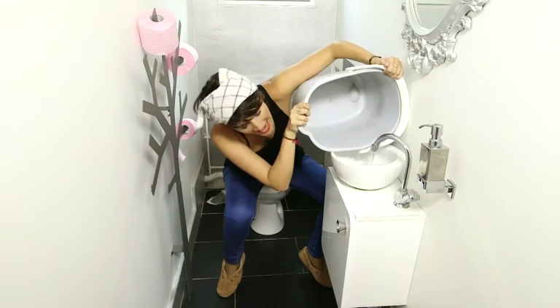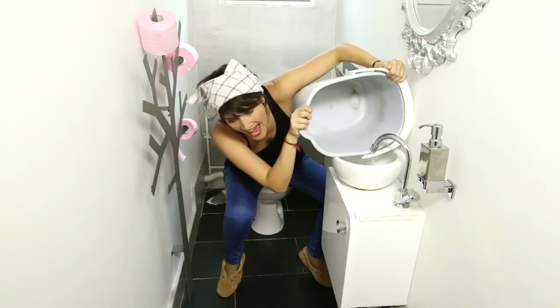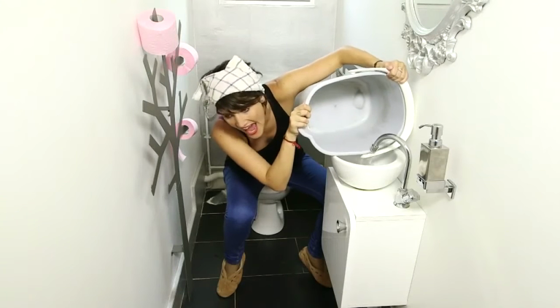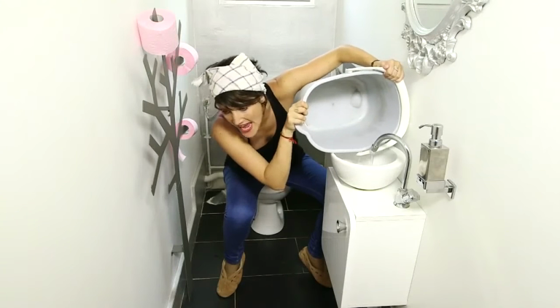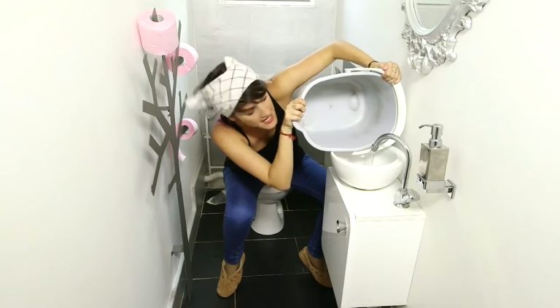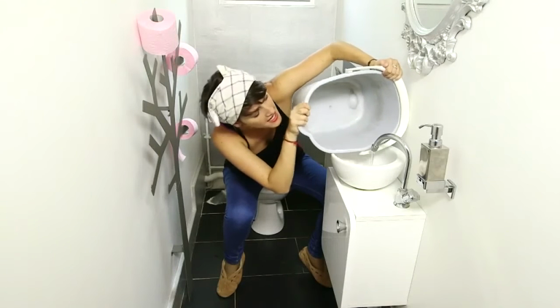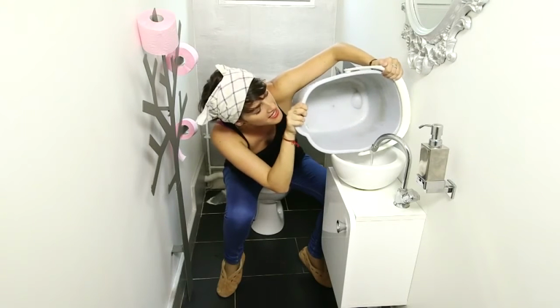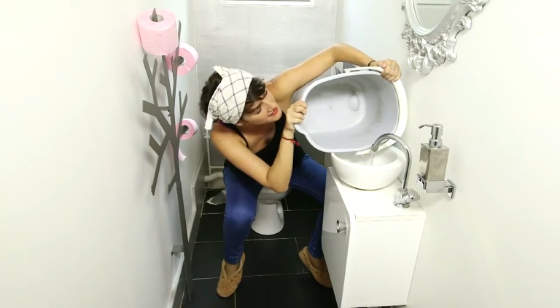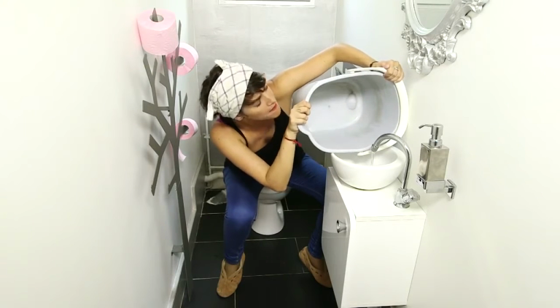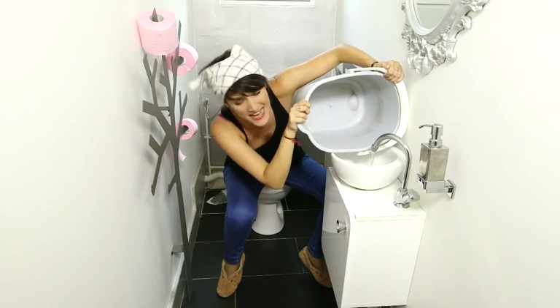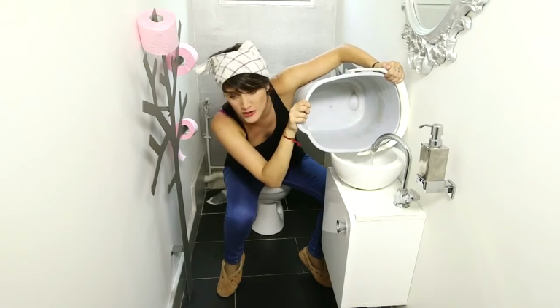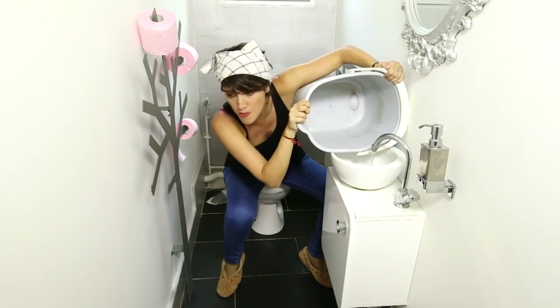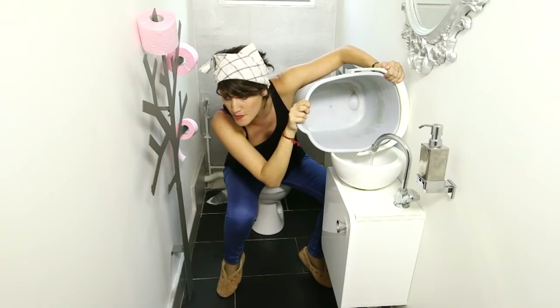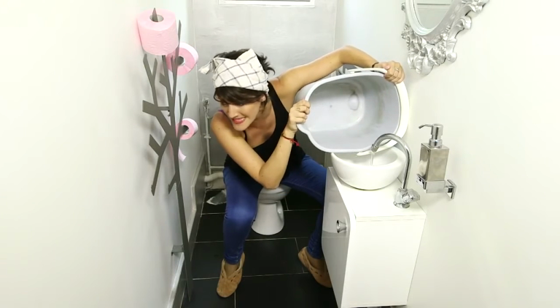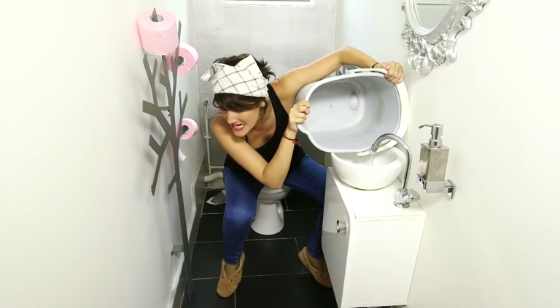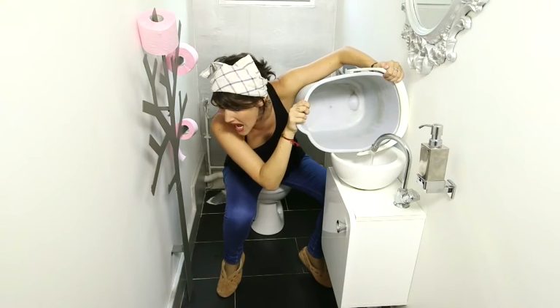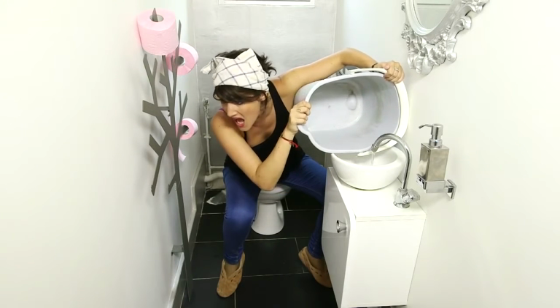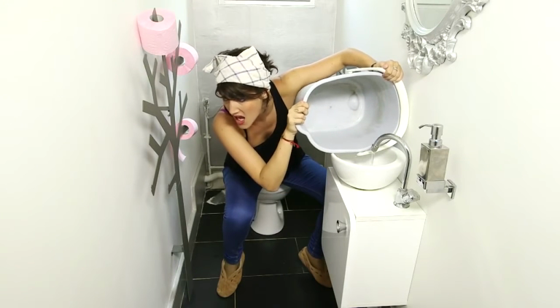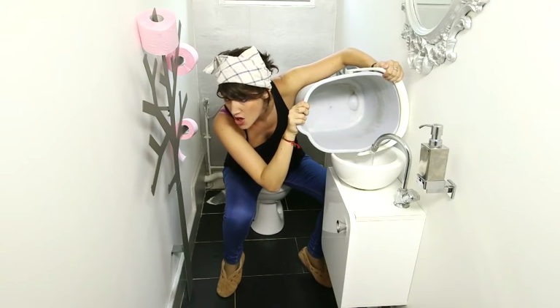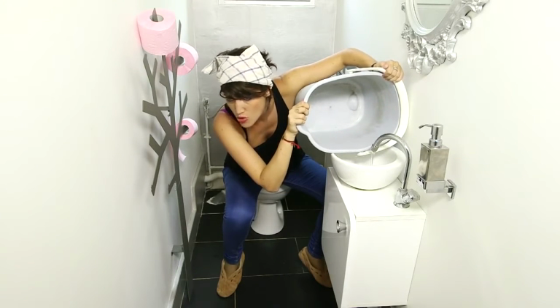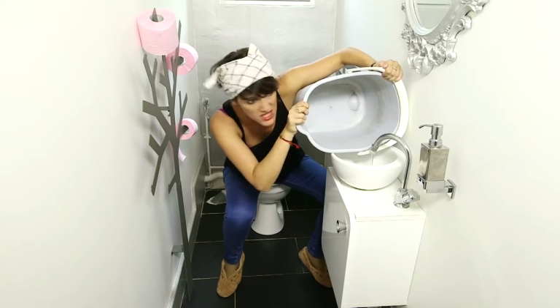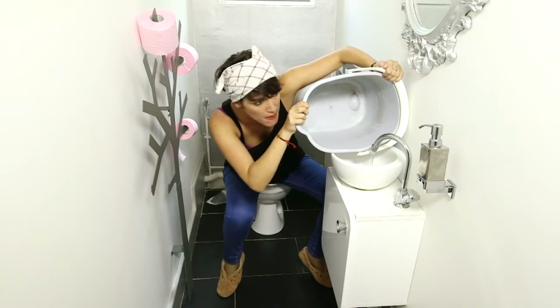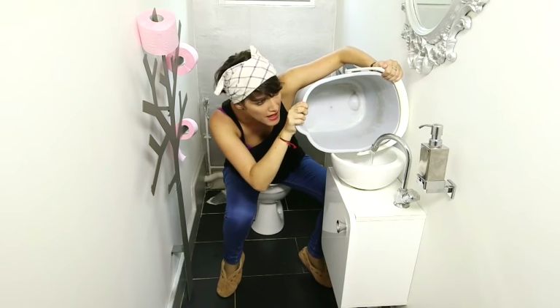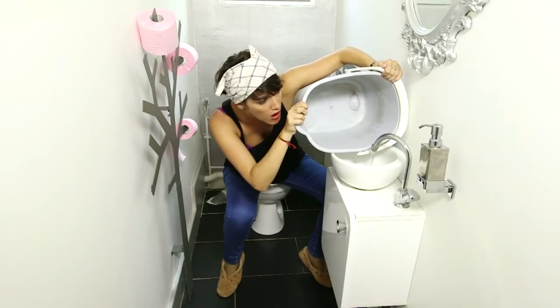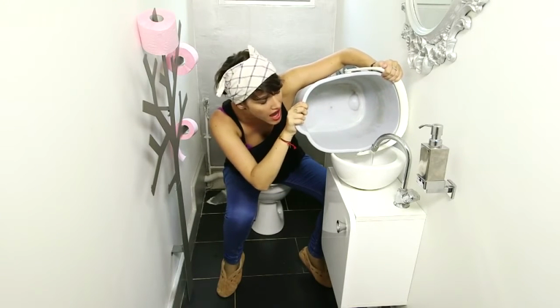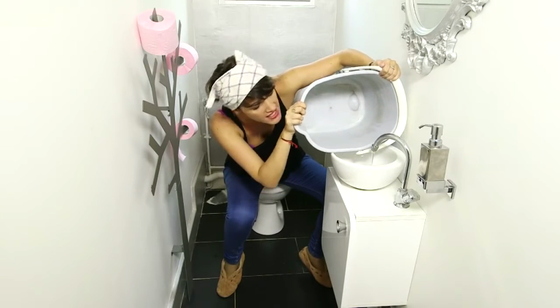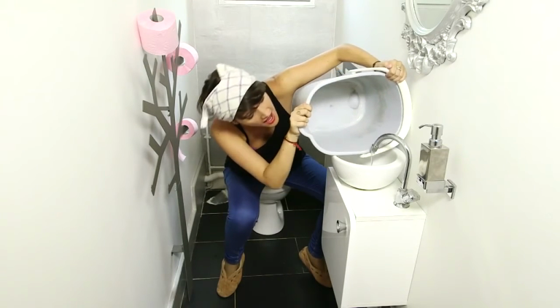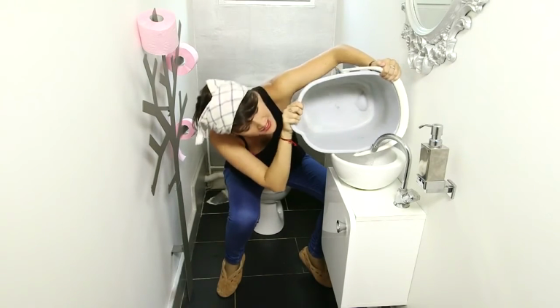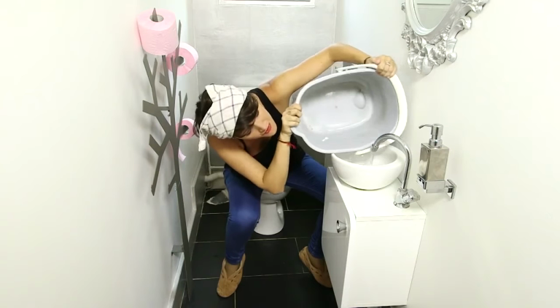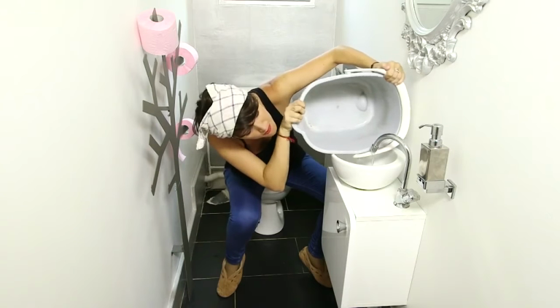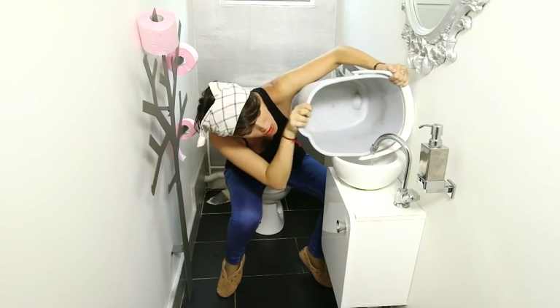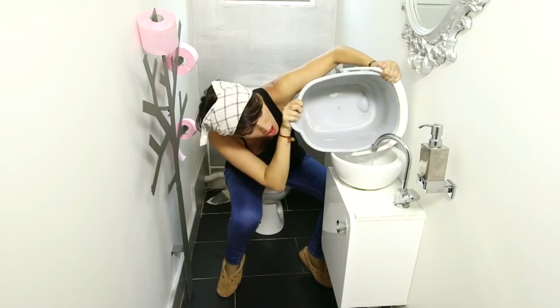Wow, don't you have a smaller bucket? Or a larger sink? Well, something else!